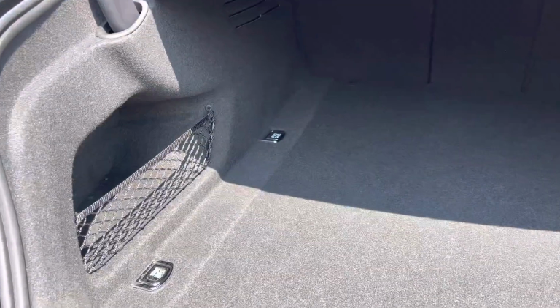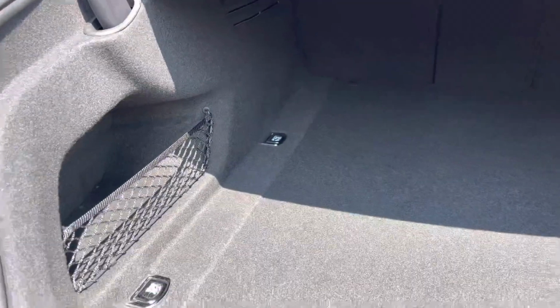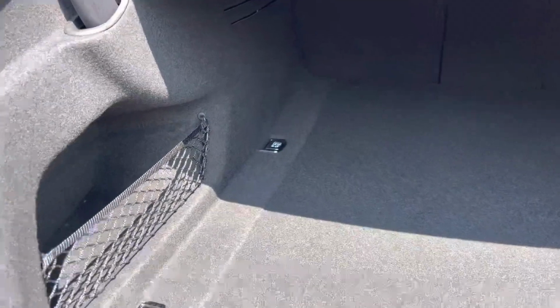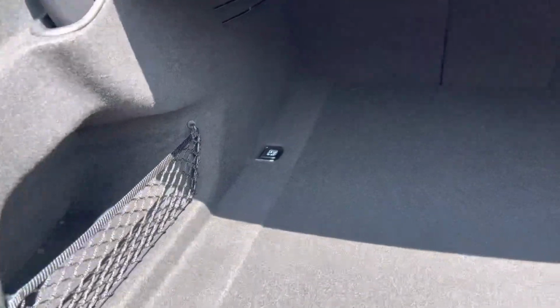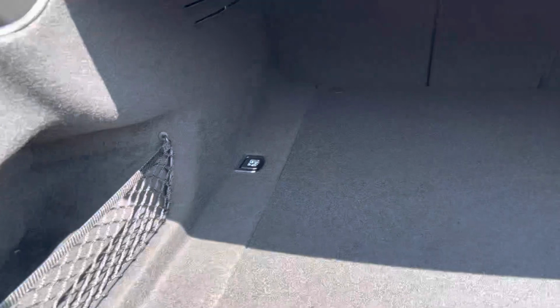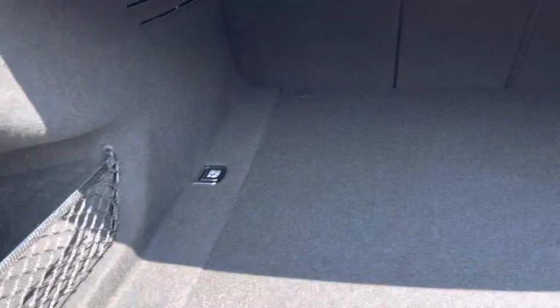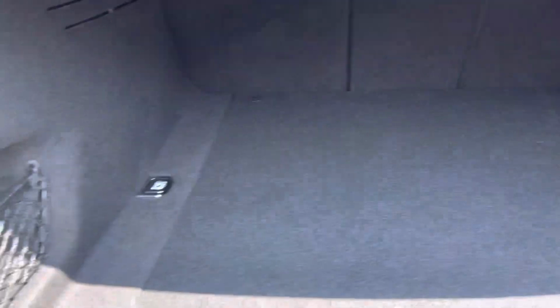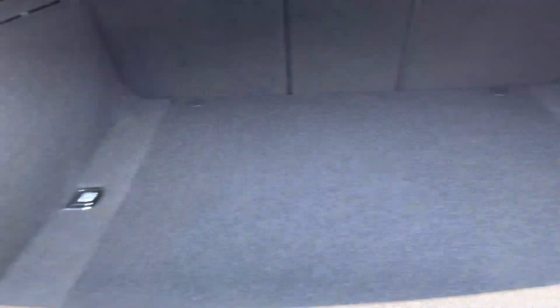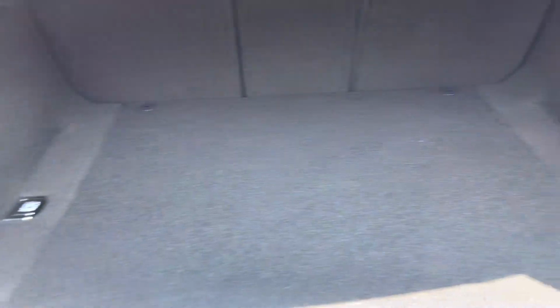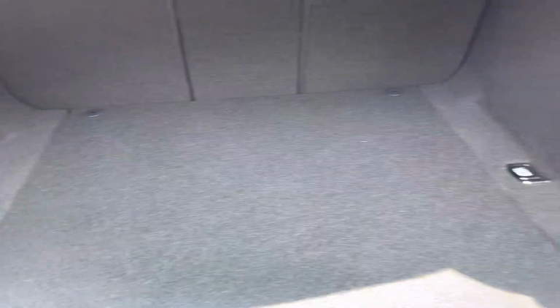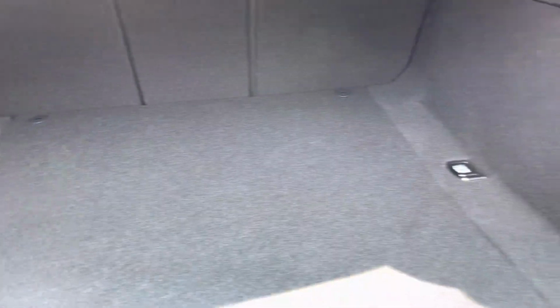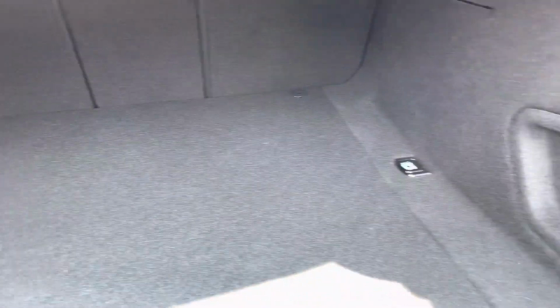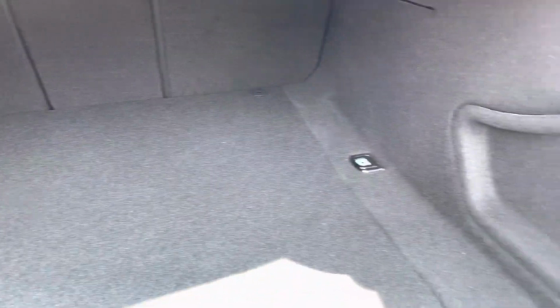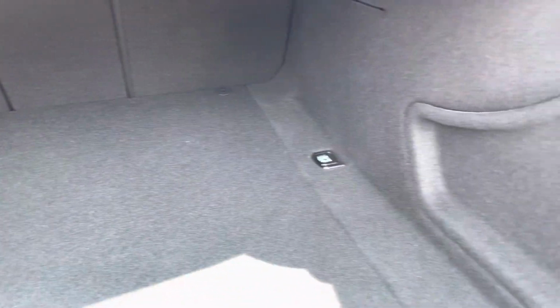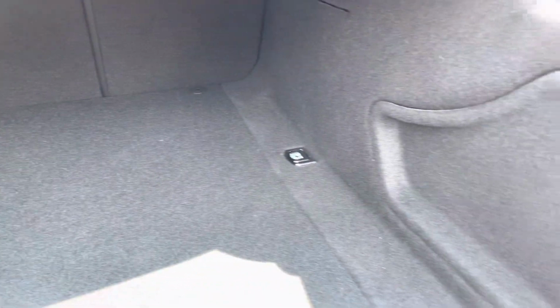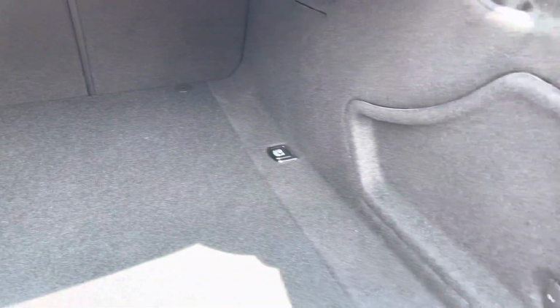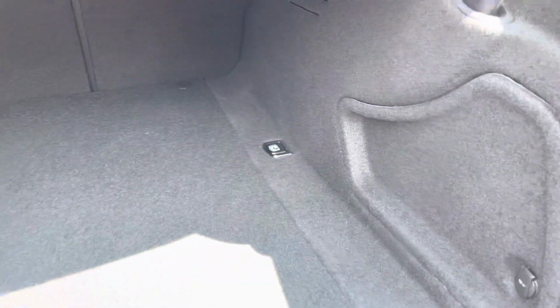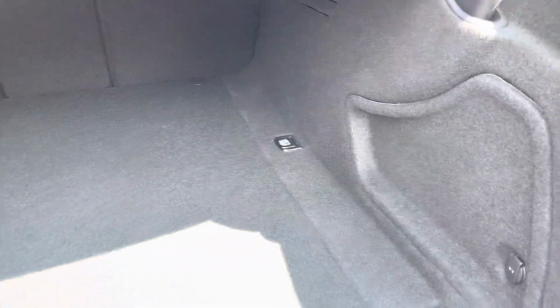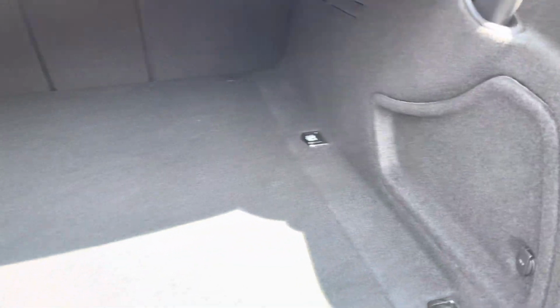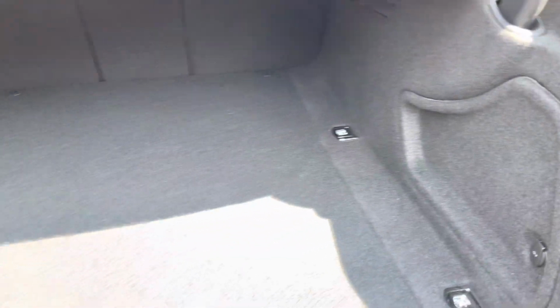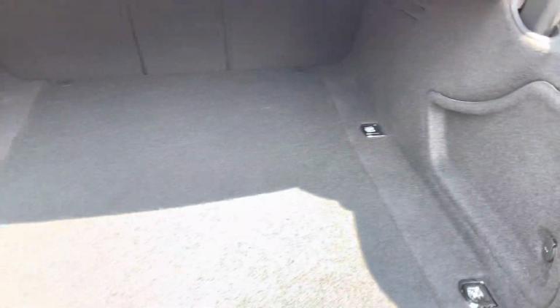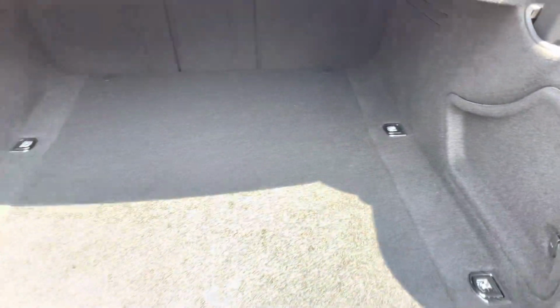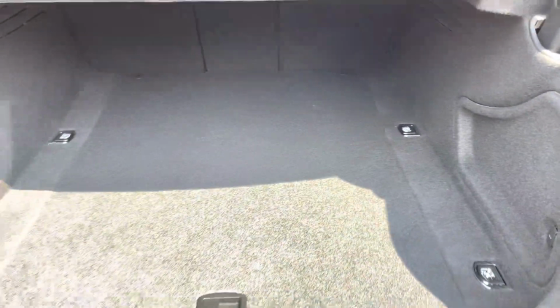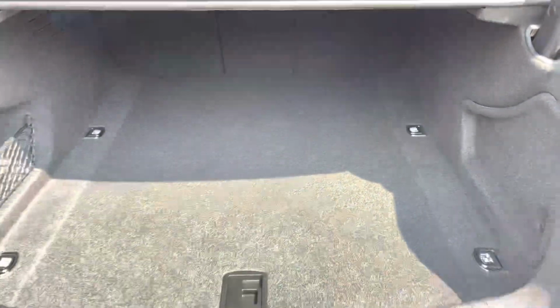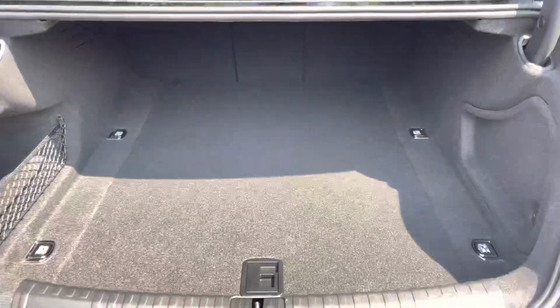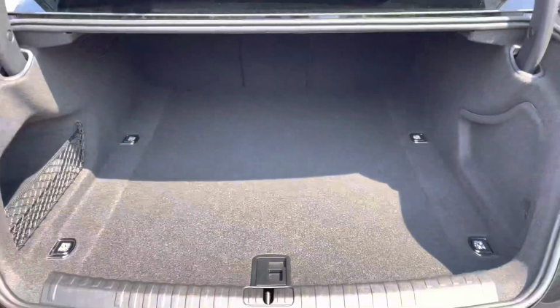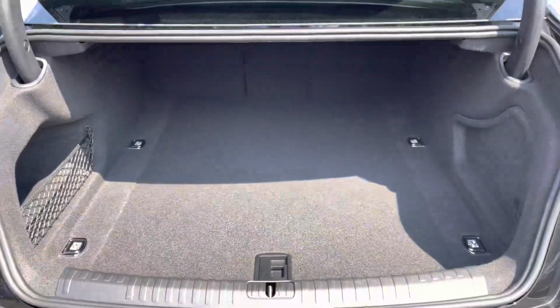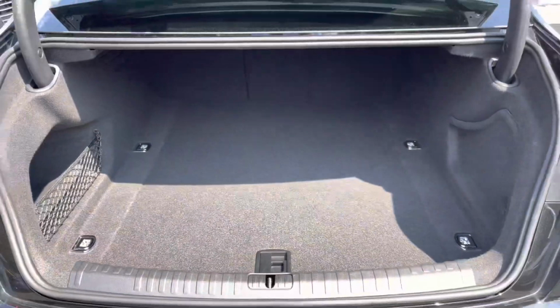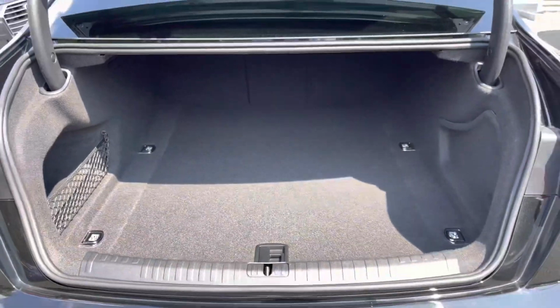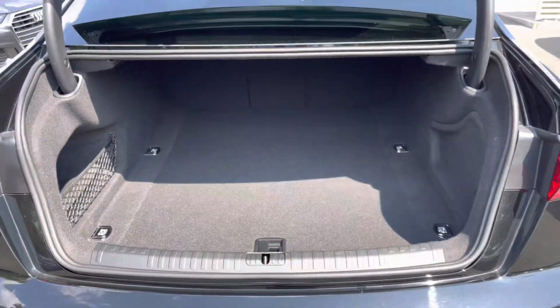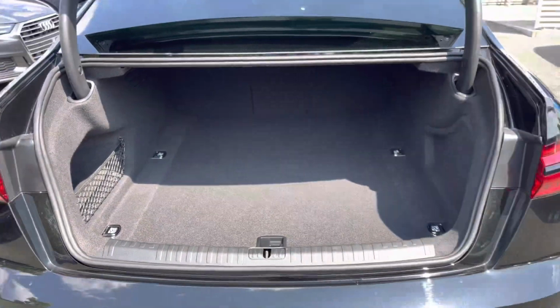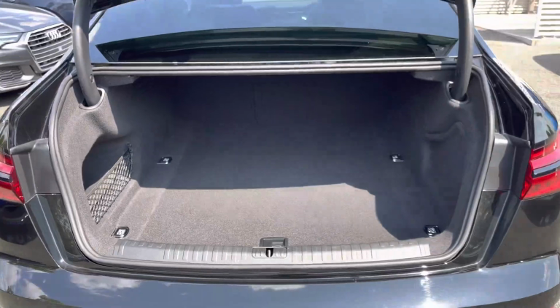You're greeted by a practical amount of boot space with a wide opening for easy loading, ideal for items such as a weekly shop or even a set of golf clubs.